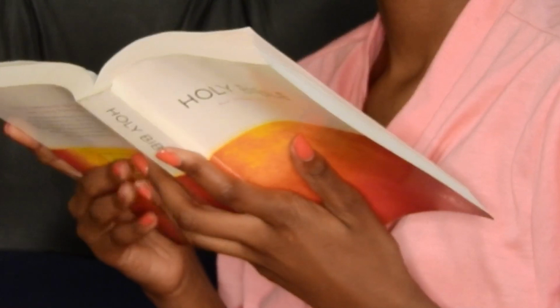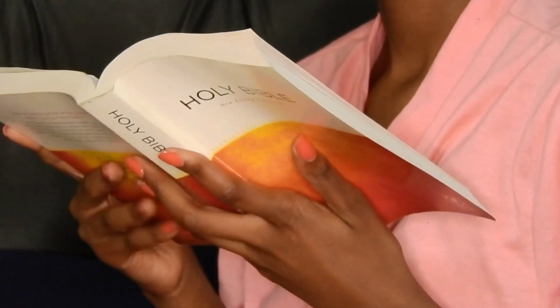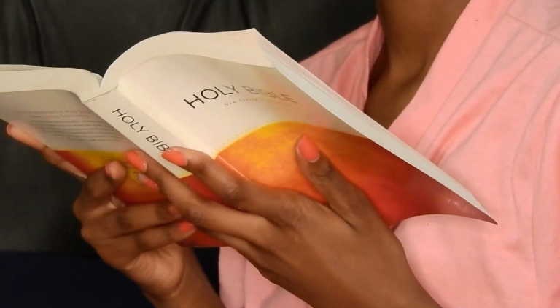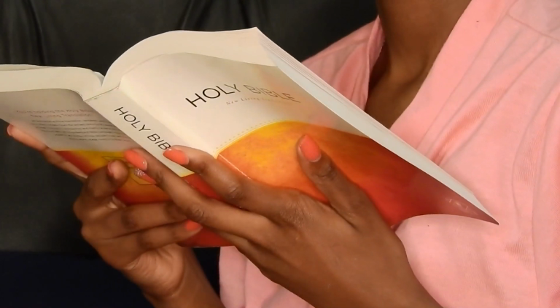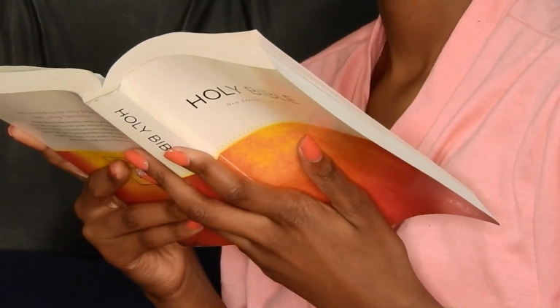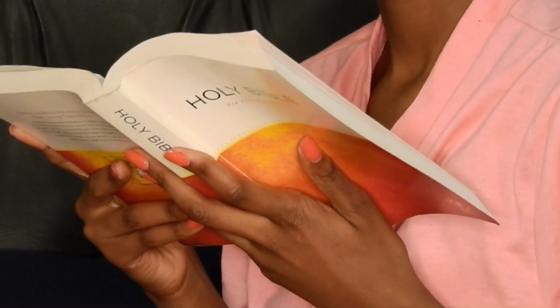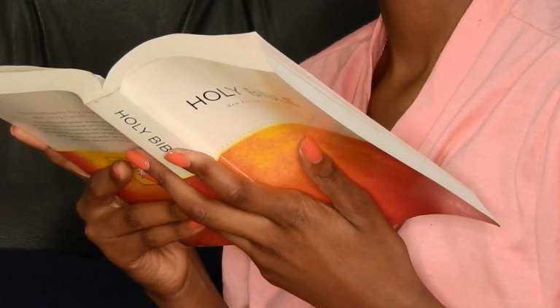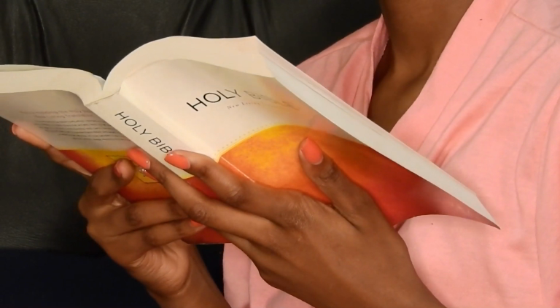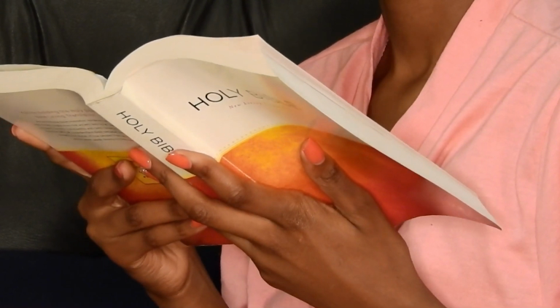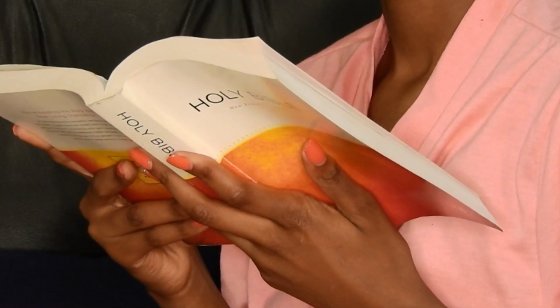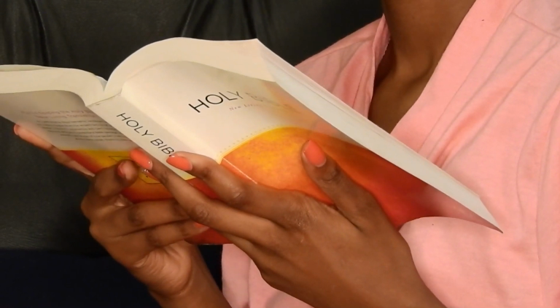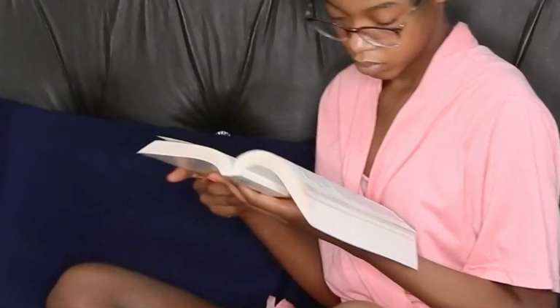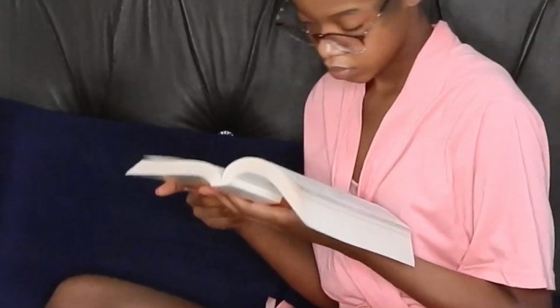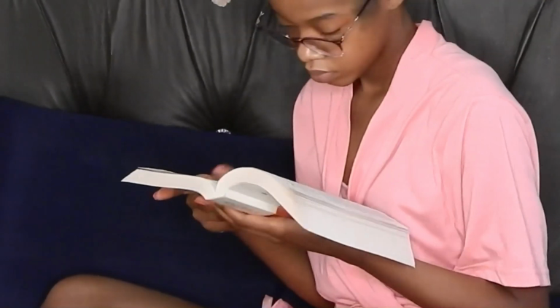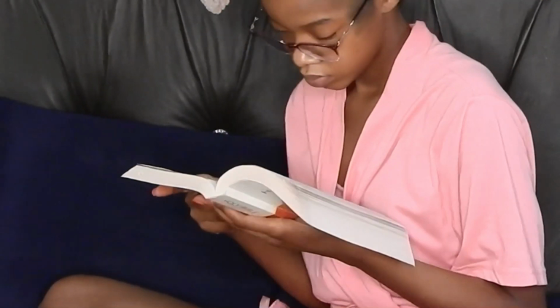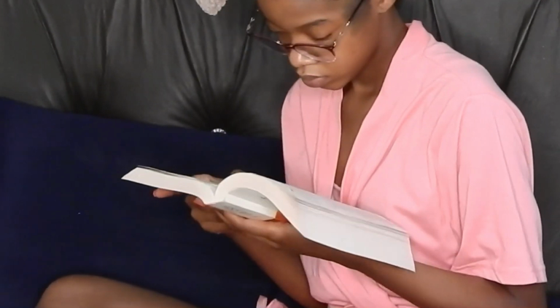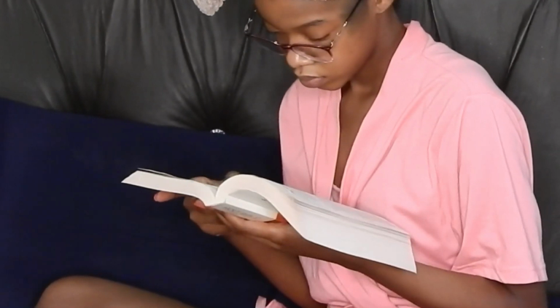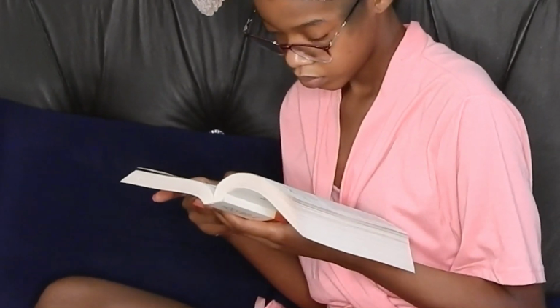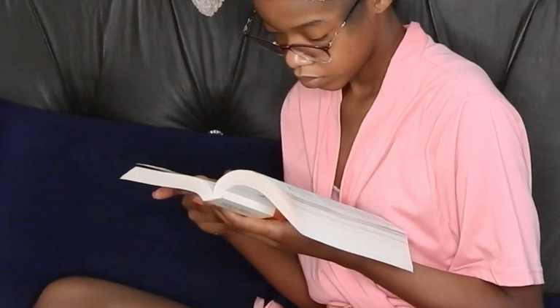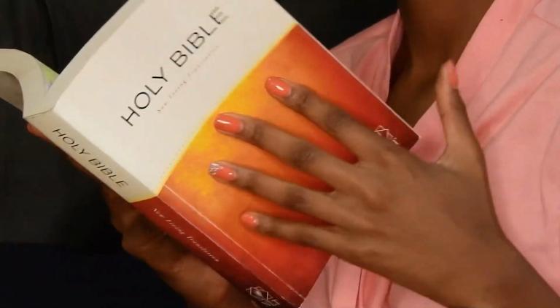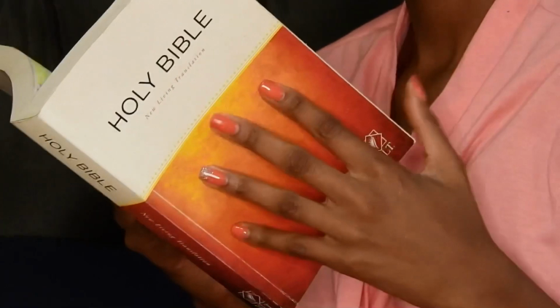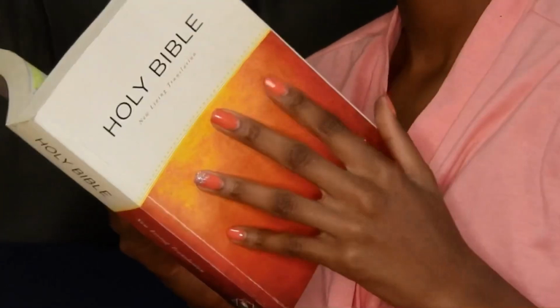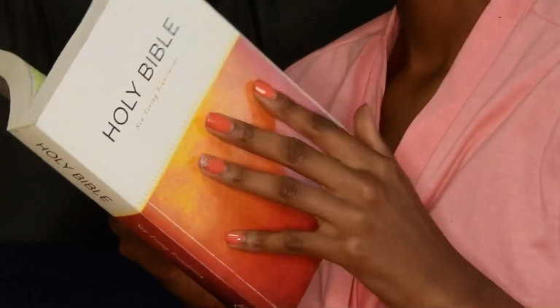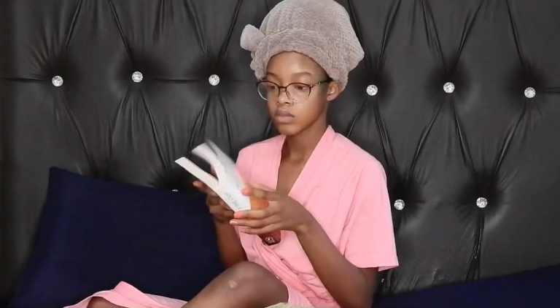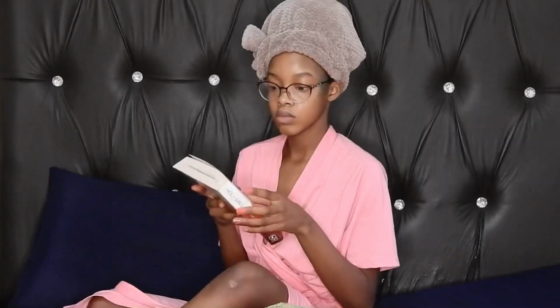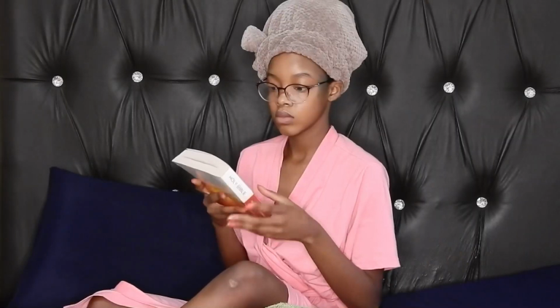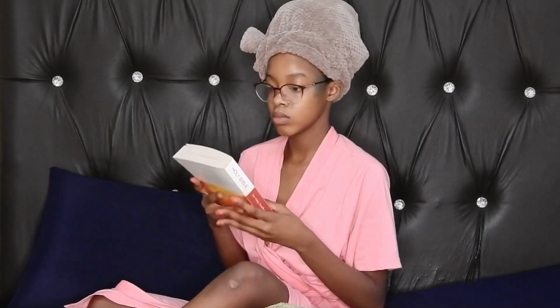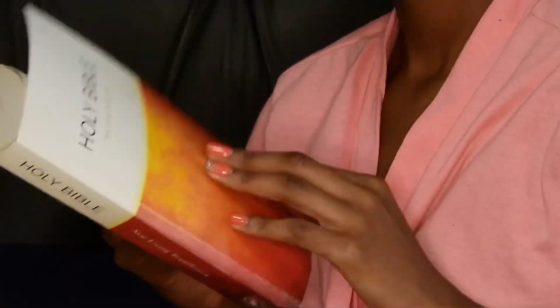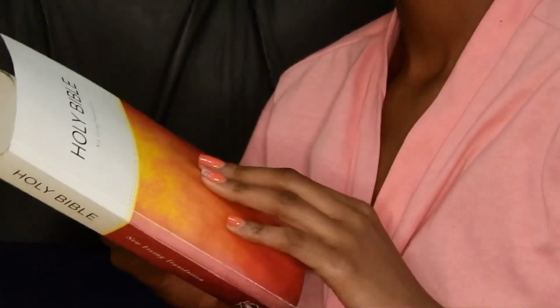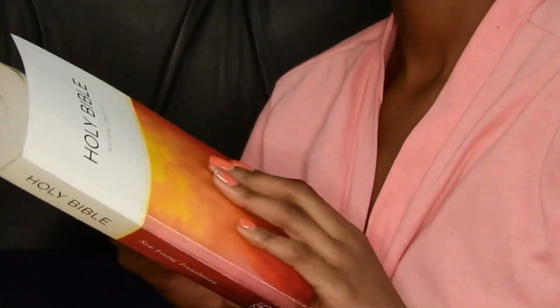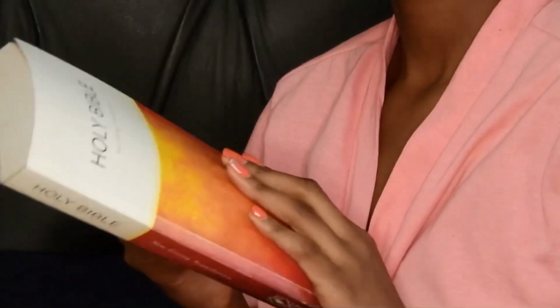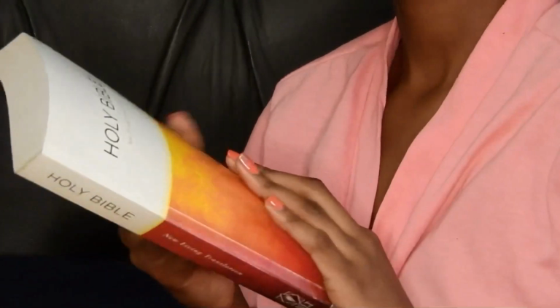I always try to ensure that I start my mornings by reading a scripture. This is just to ensure that I start my day on a proper note.